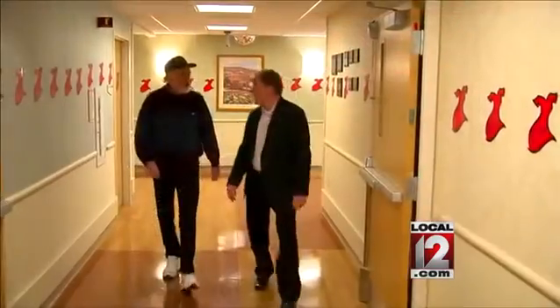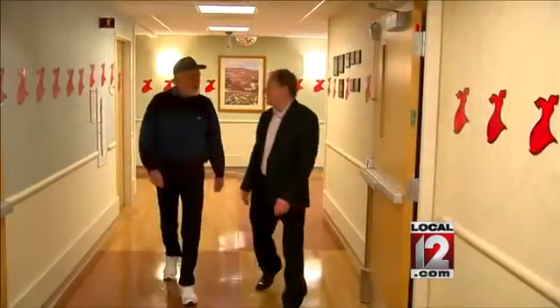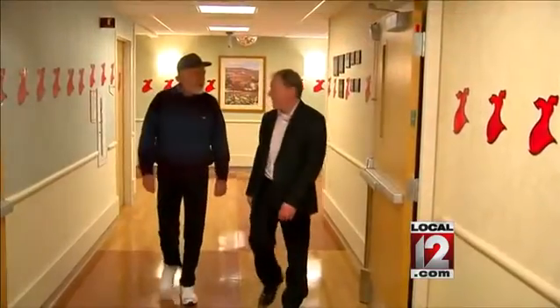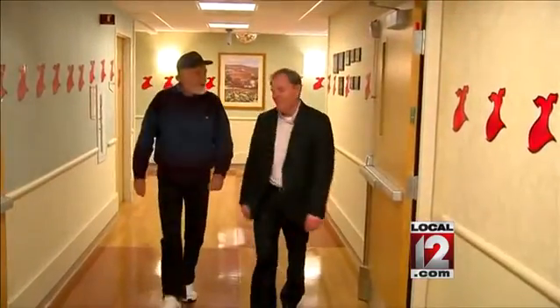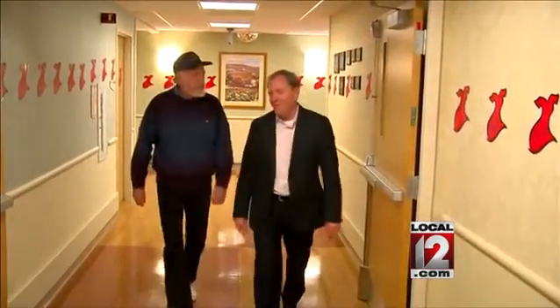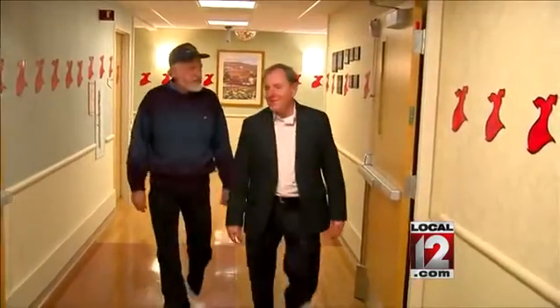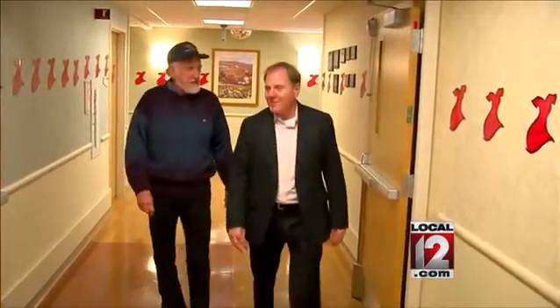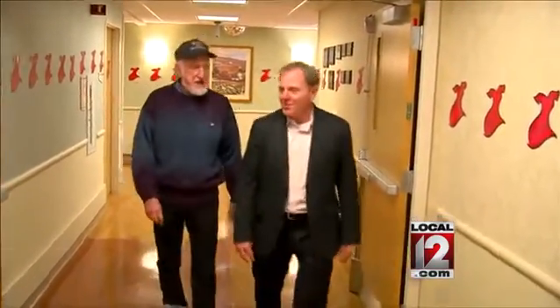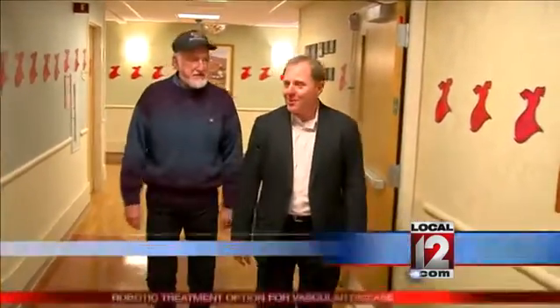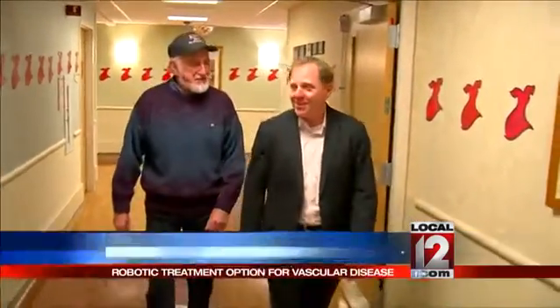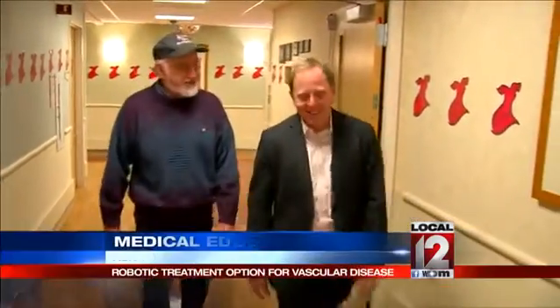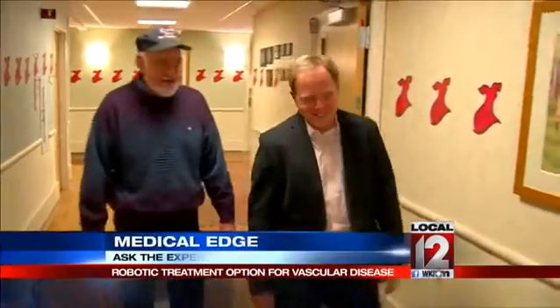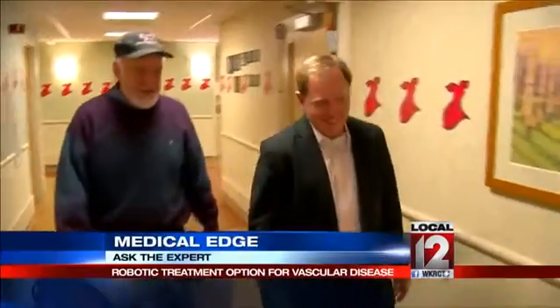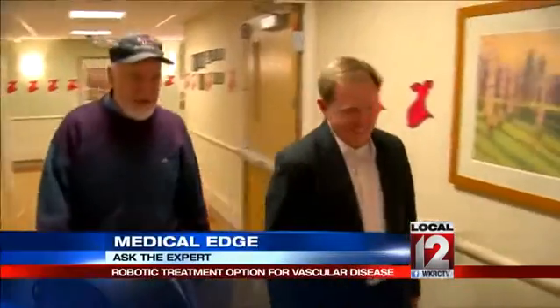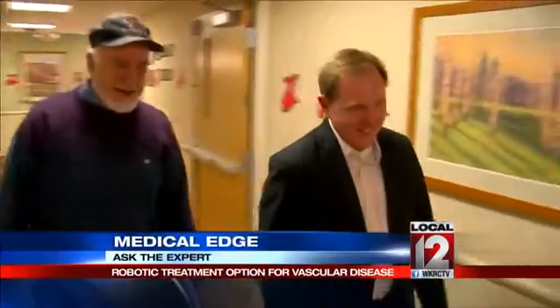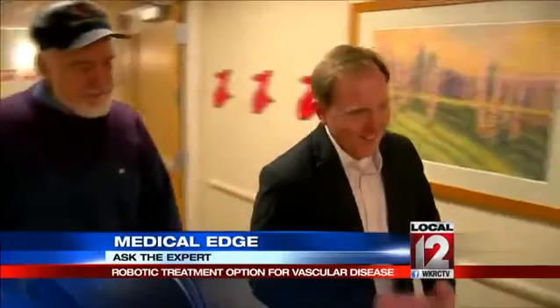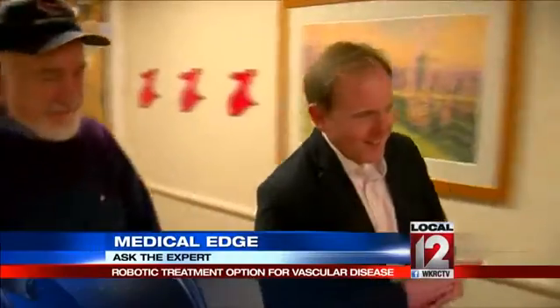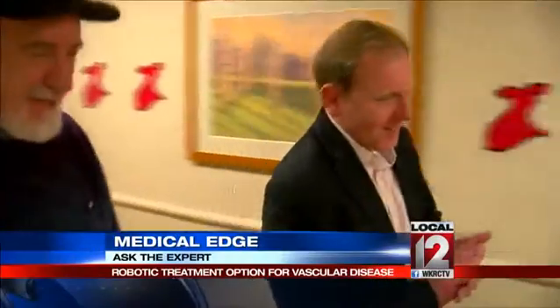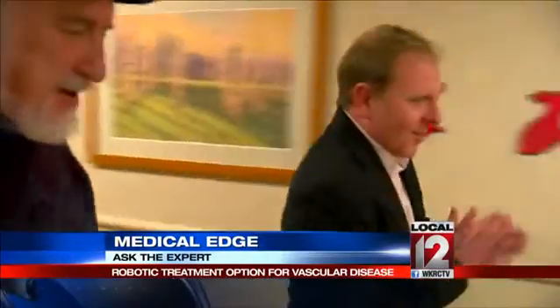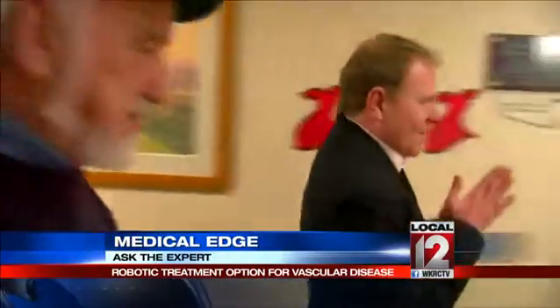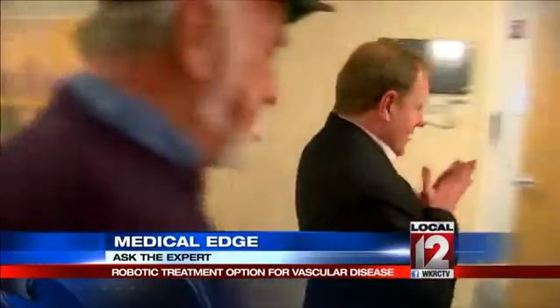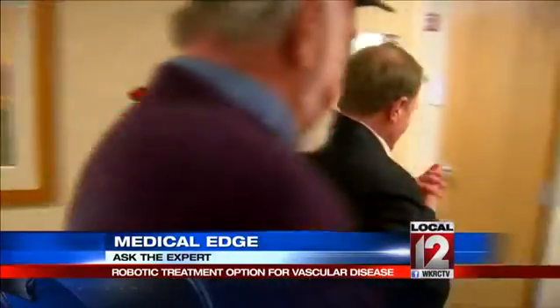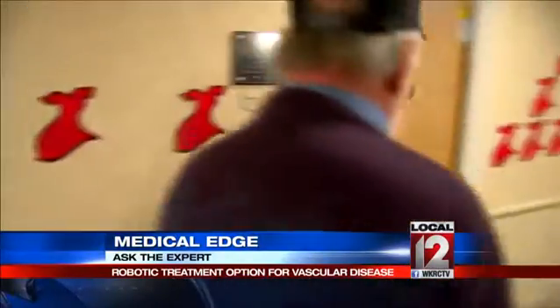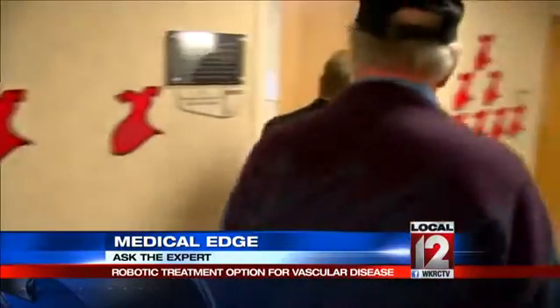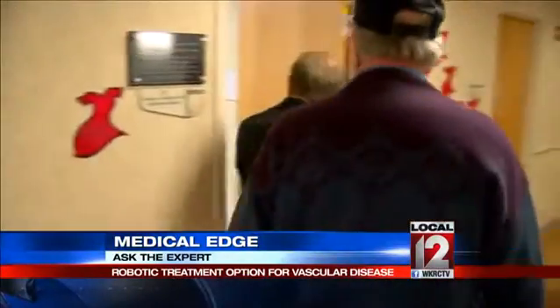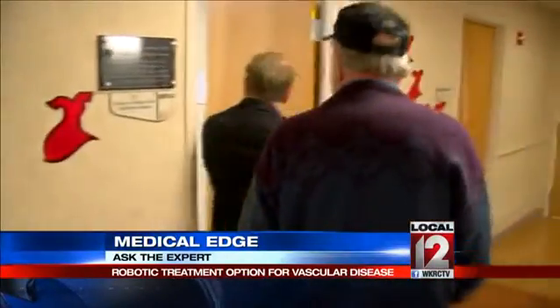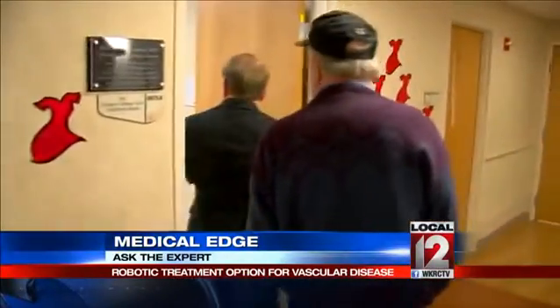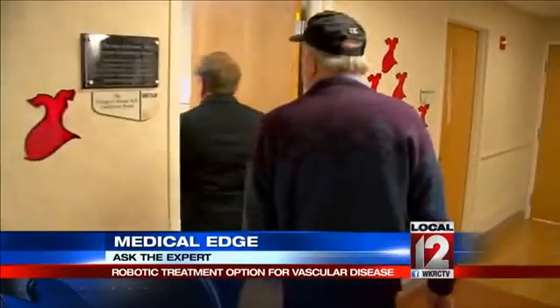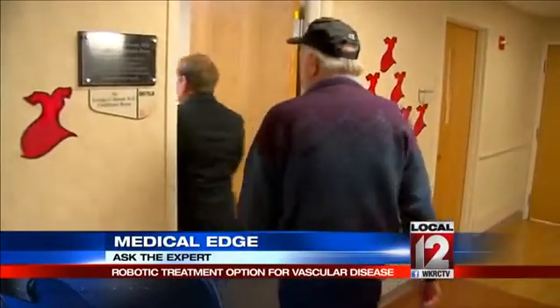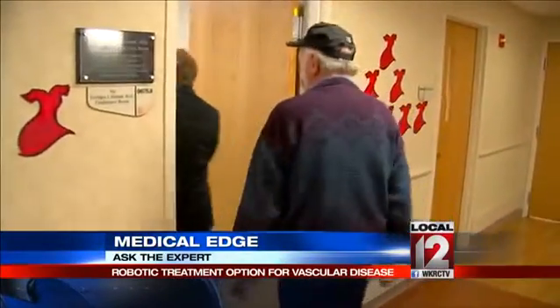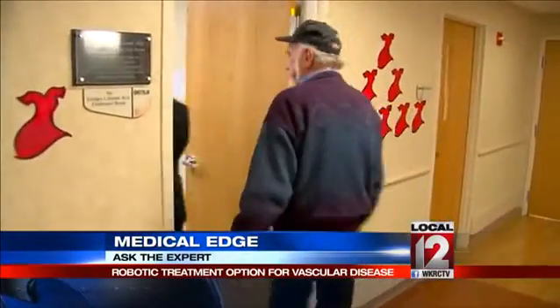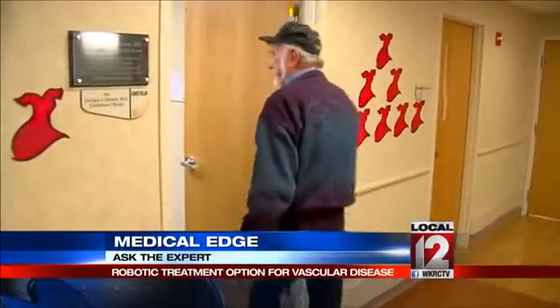Just a few months ago, Robert Vettel was referred to Dr. Patrick Muck when a scan that he had for another health concern came back.